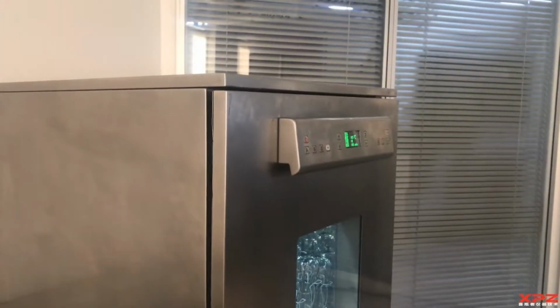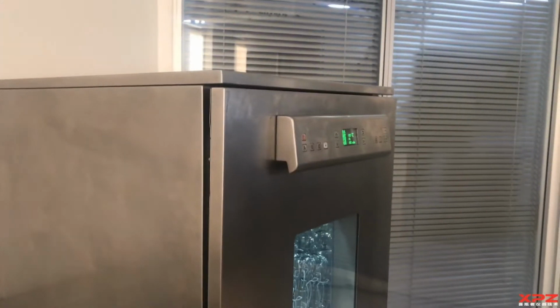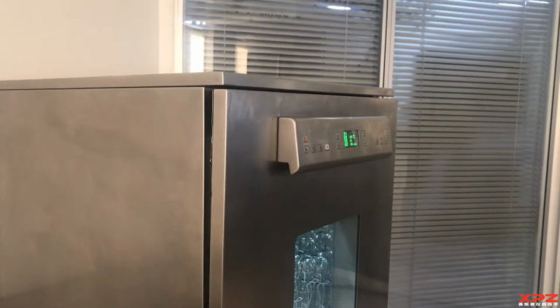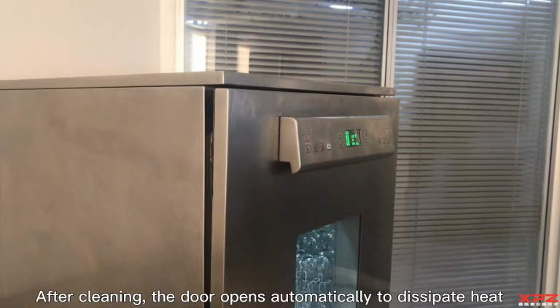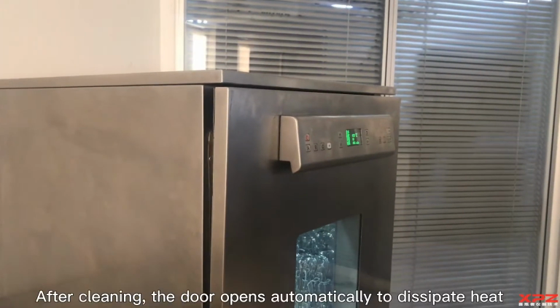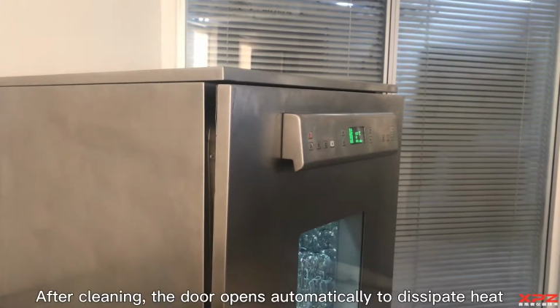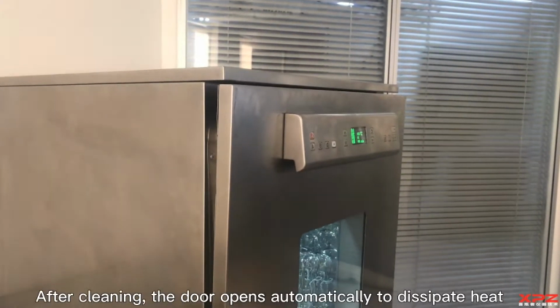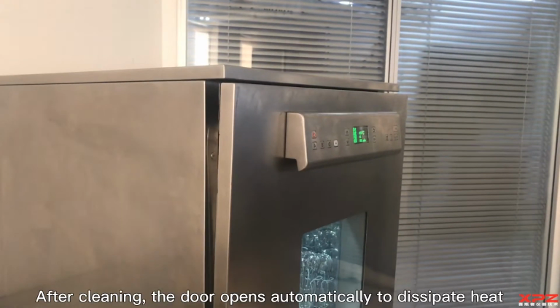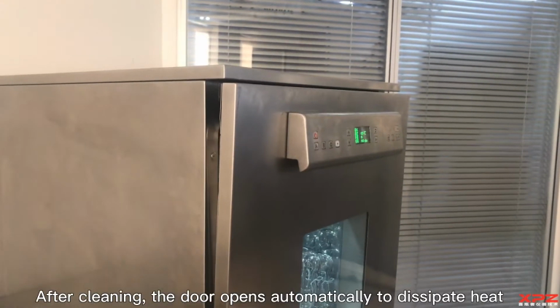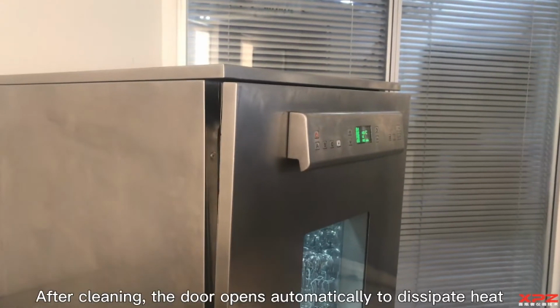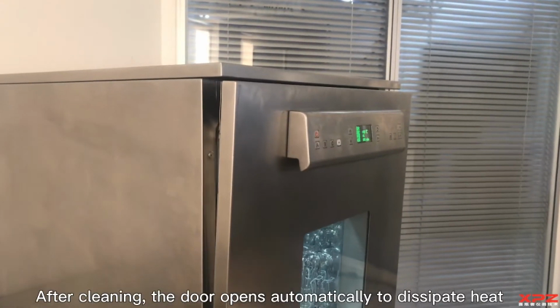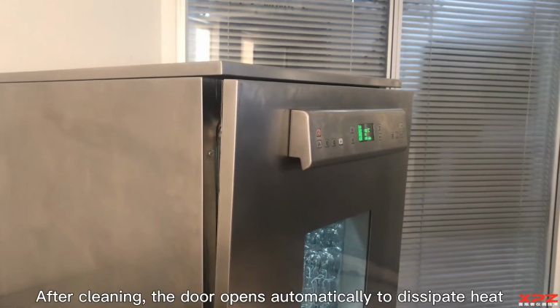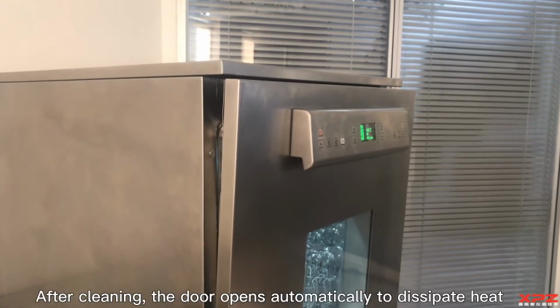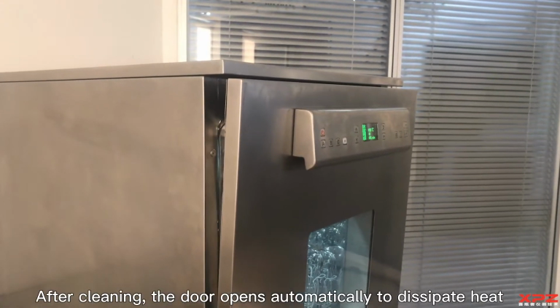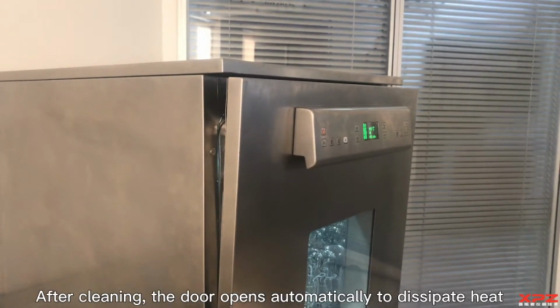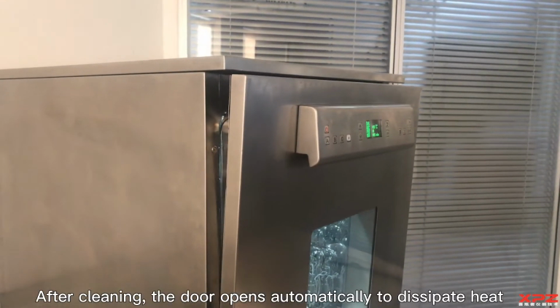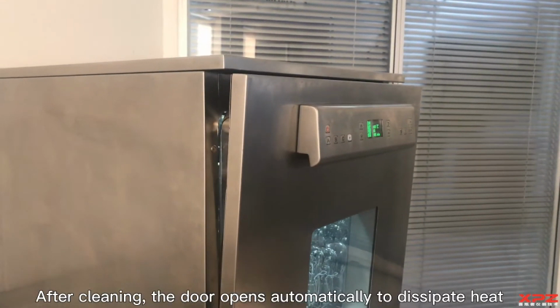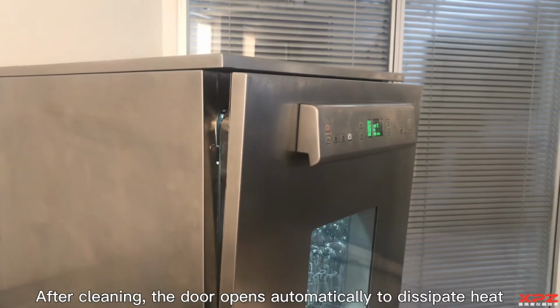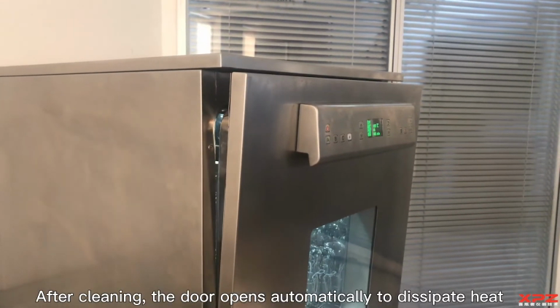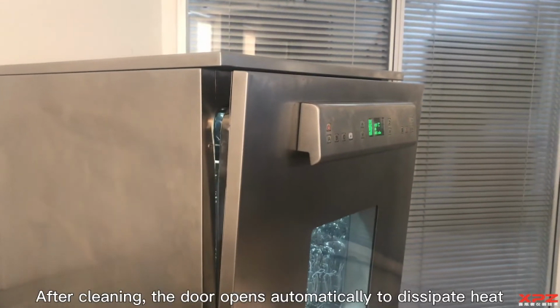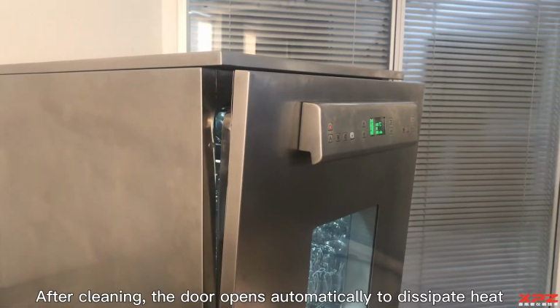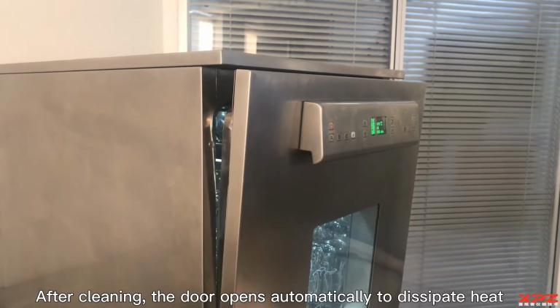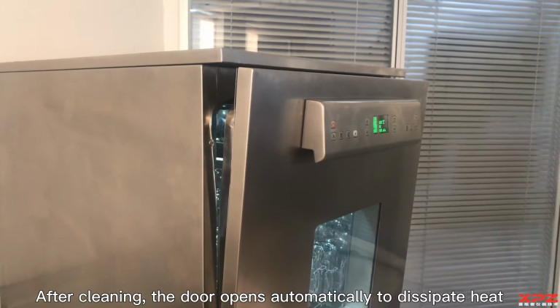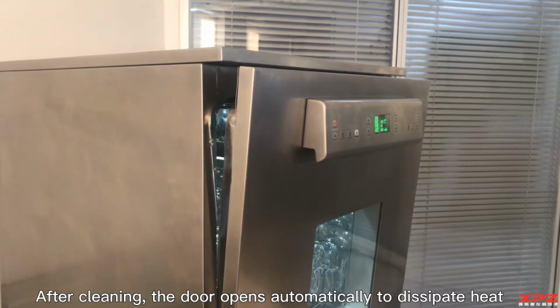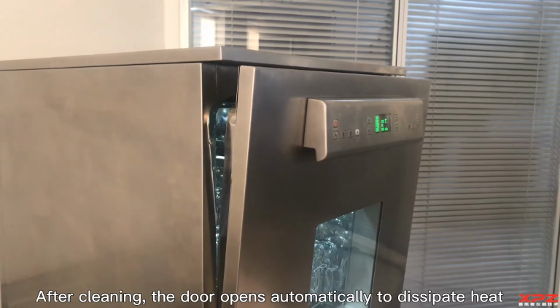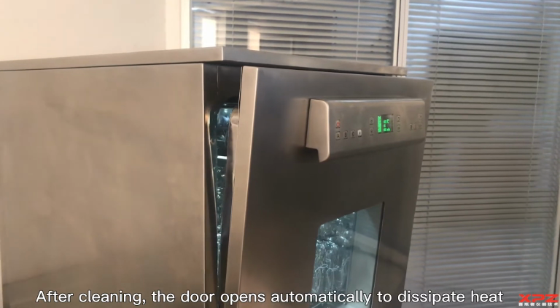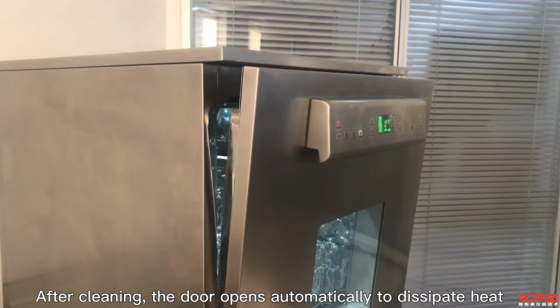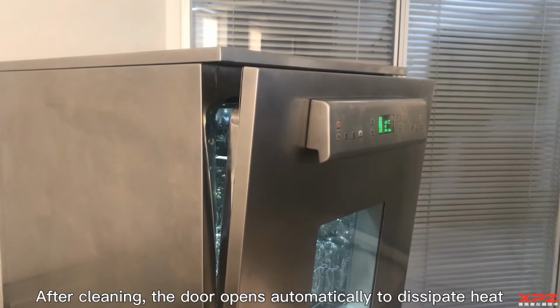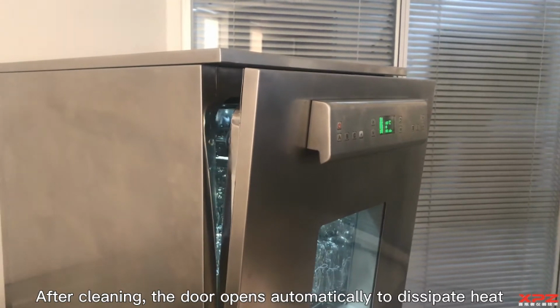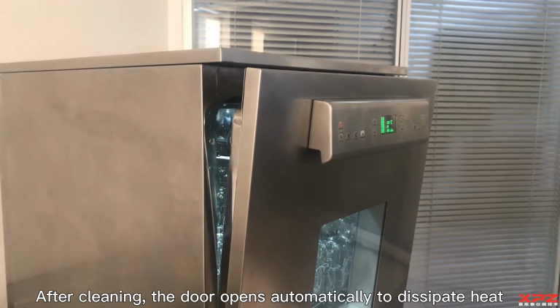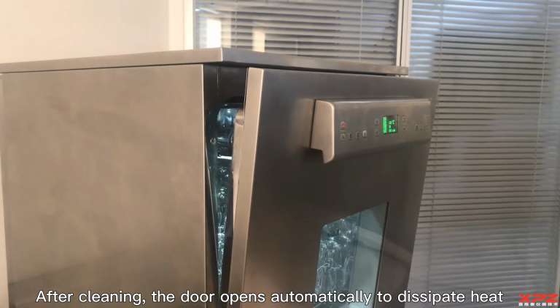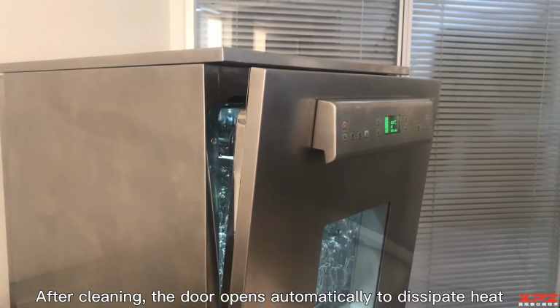After cleaning, the door opens automatically to dissipate heat.